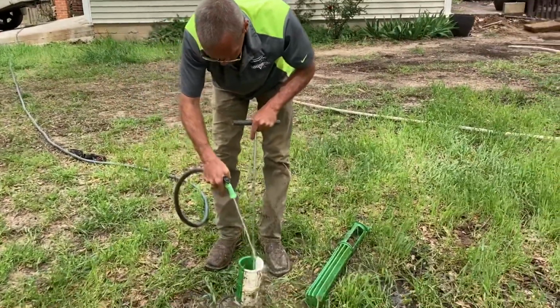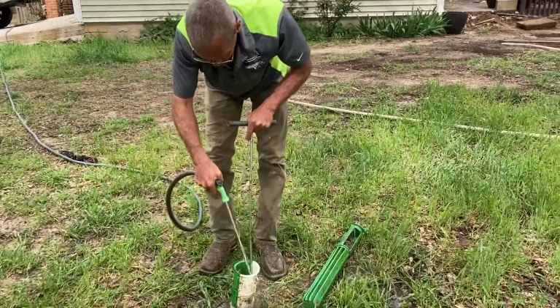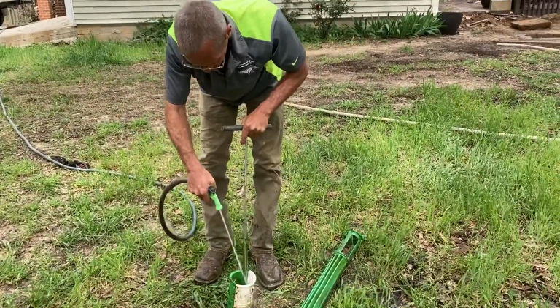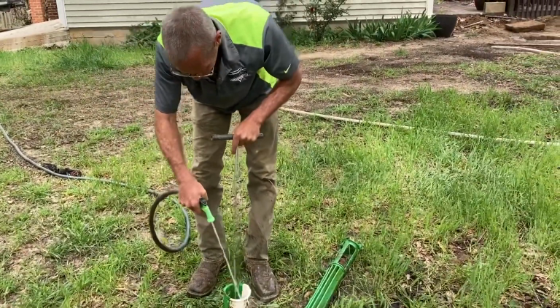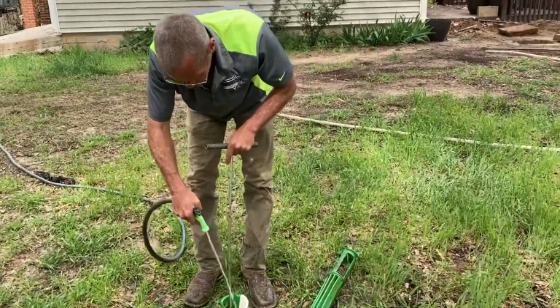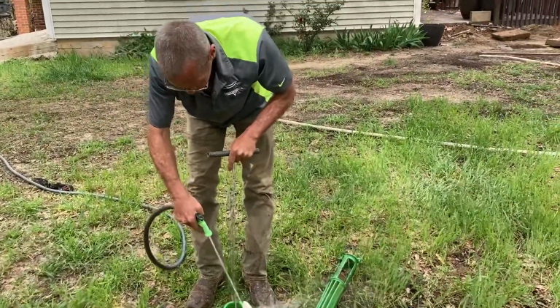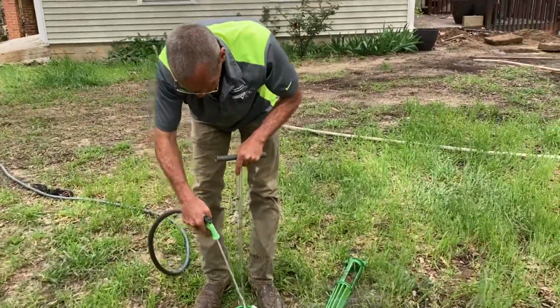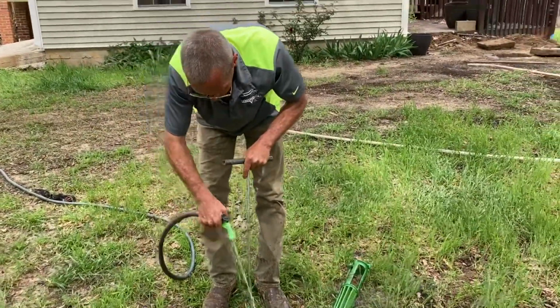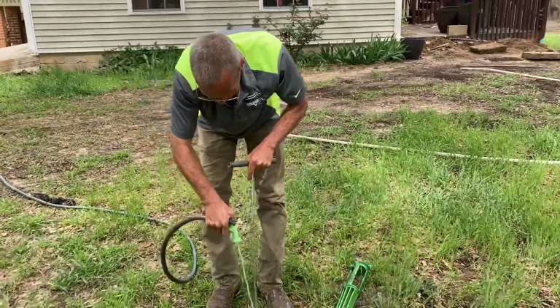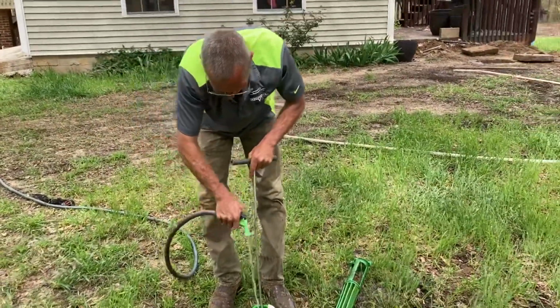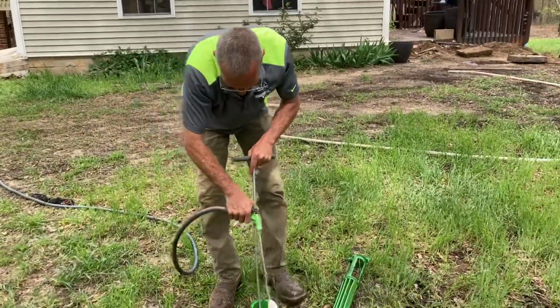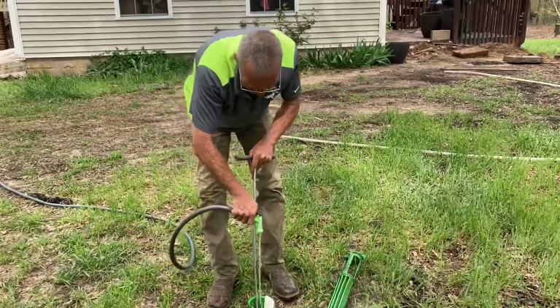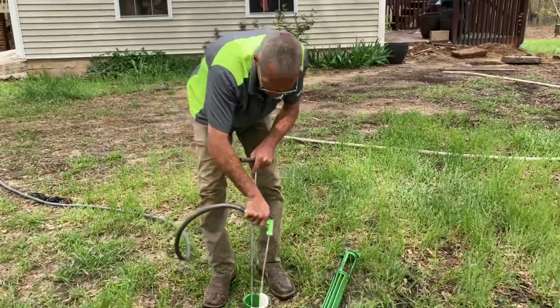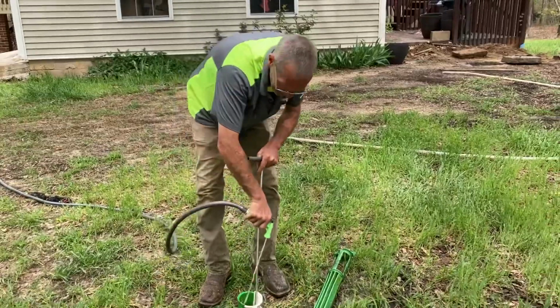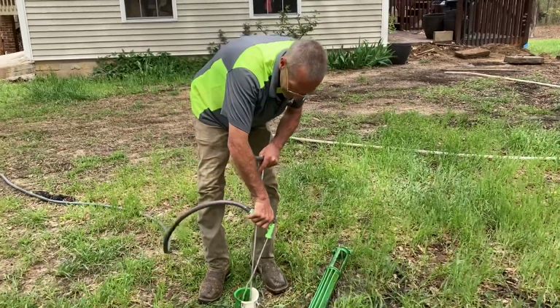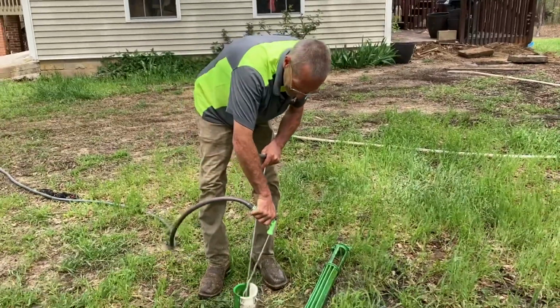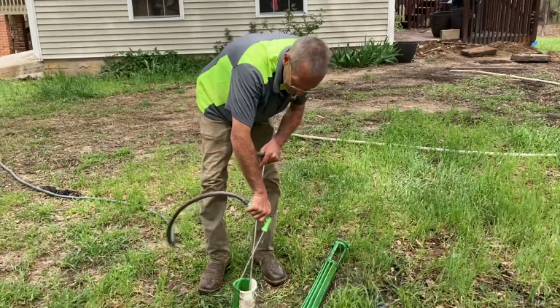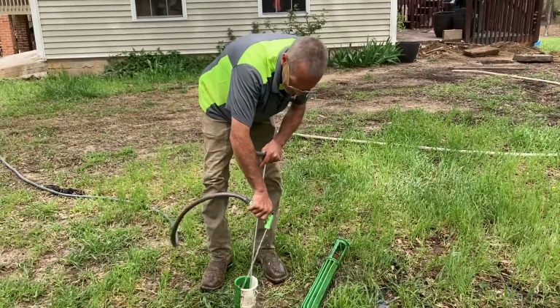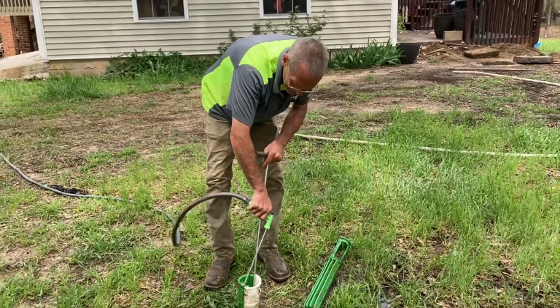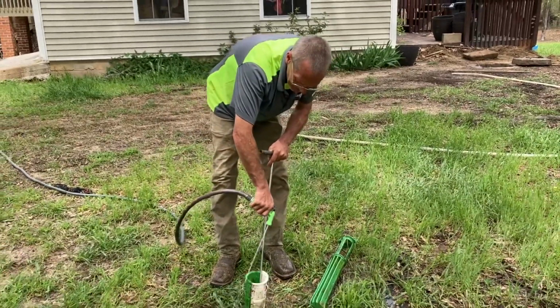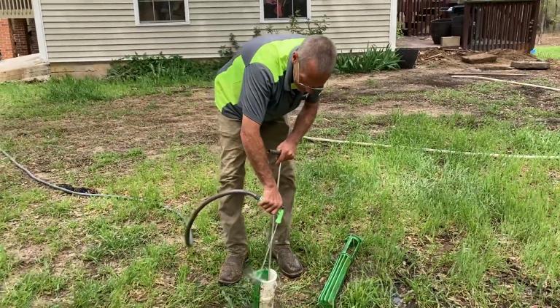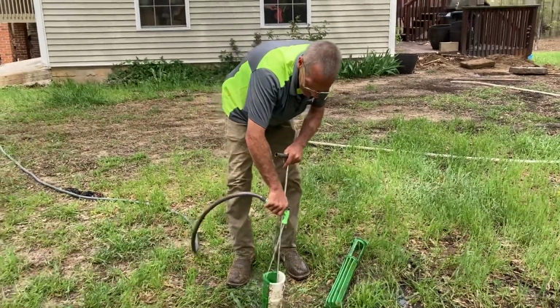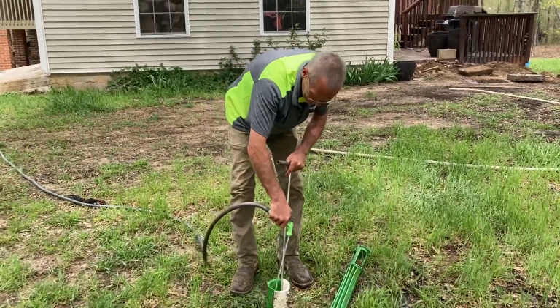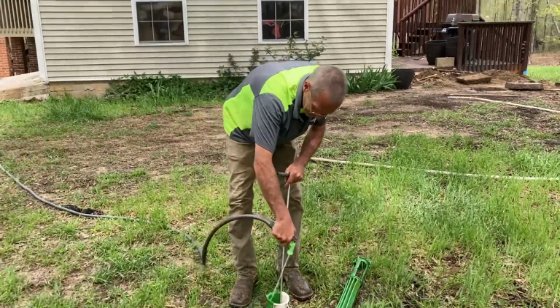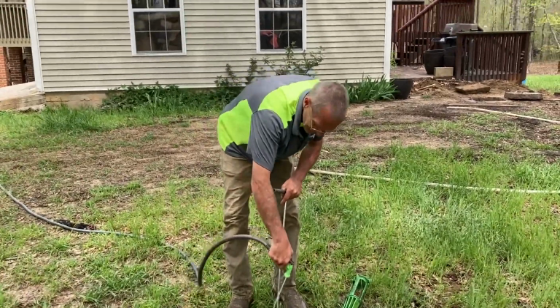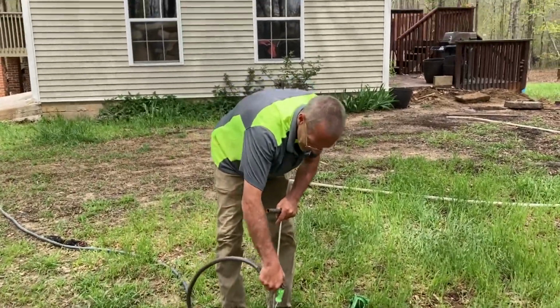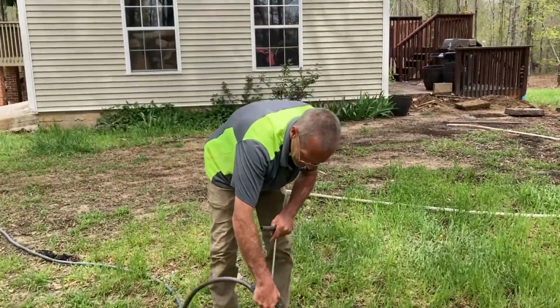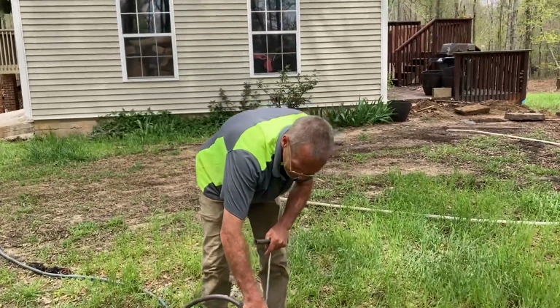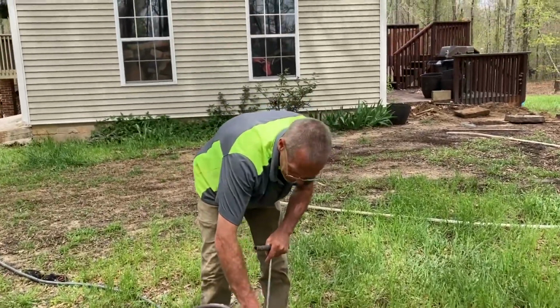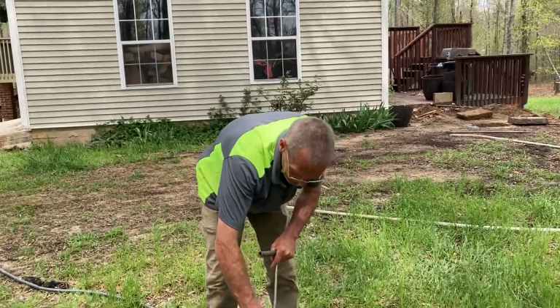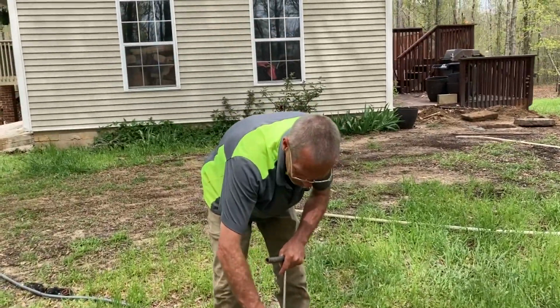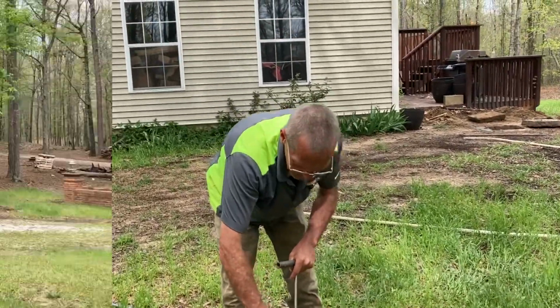So when you pump the septic tank and pump it up into your truck, what happens to the poop after that? What do y'all do?